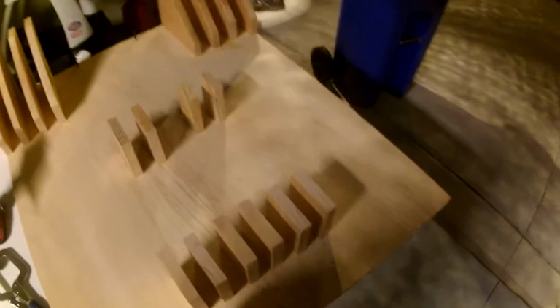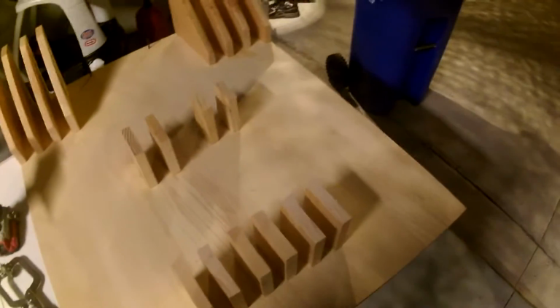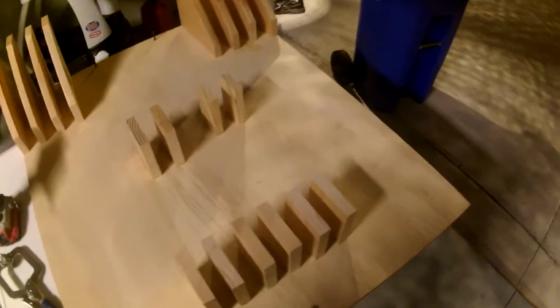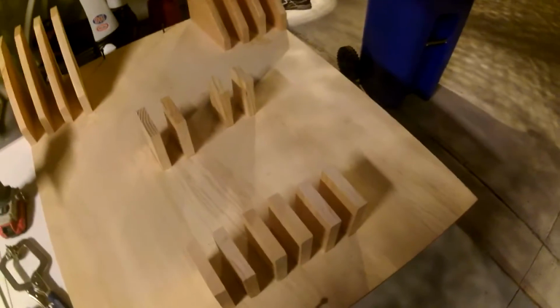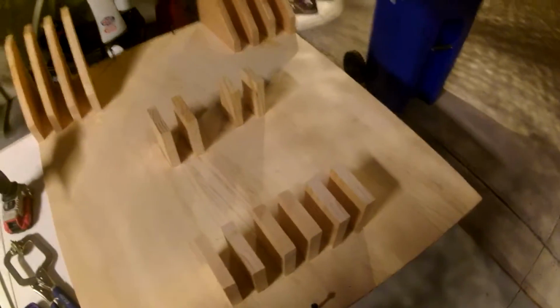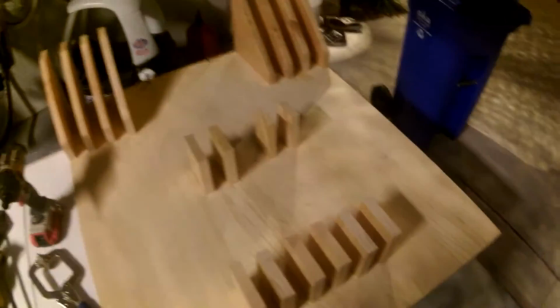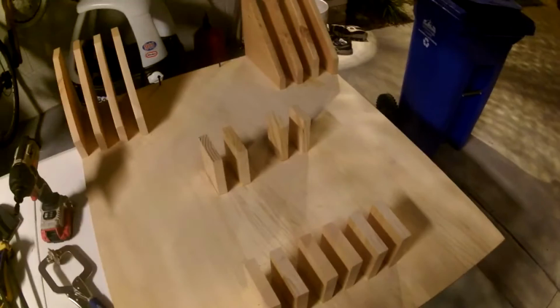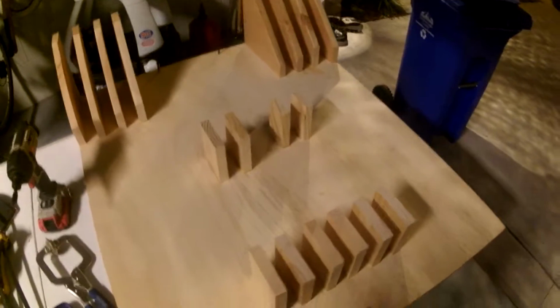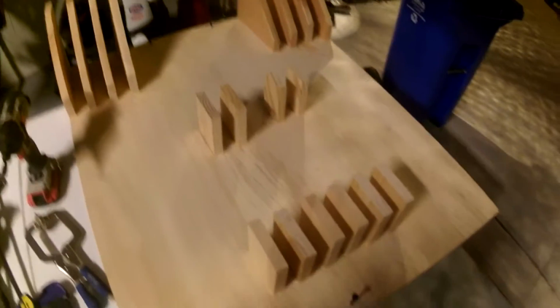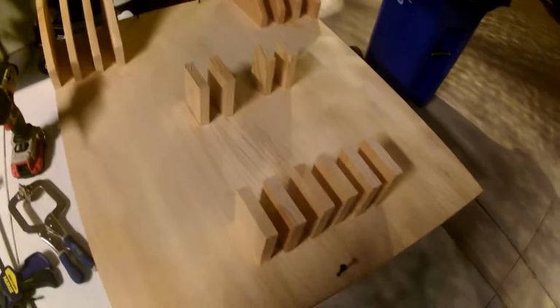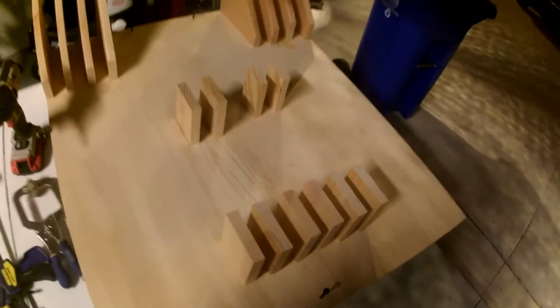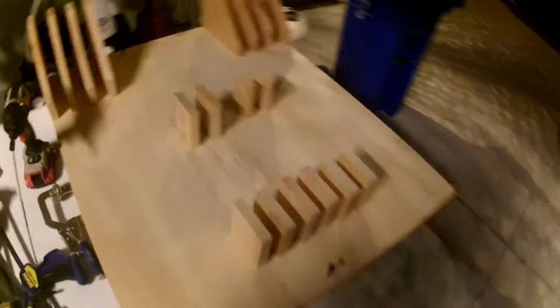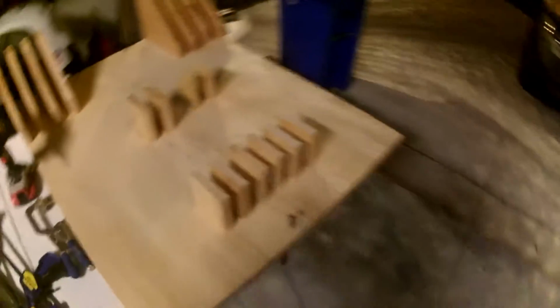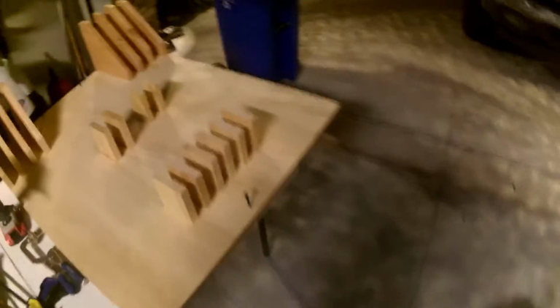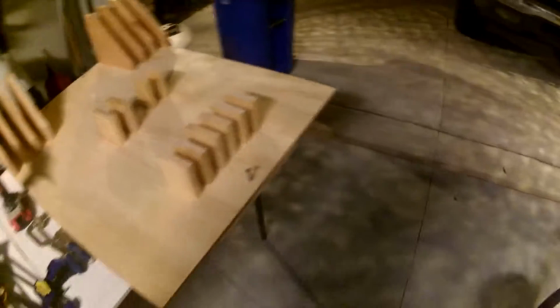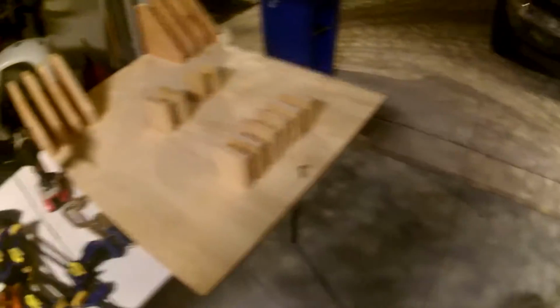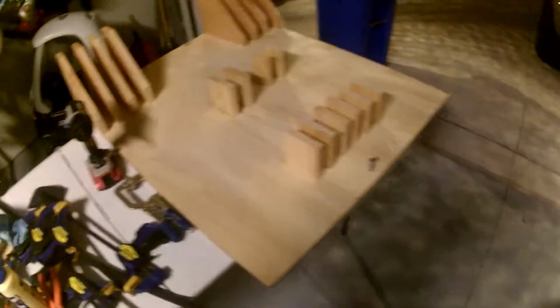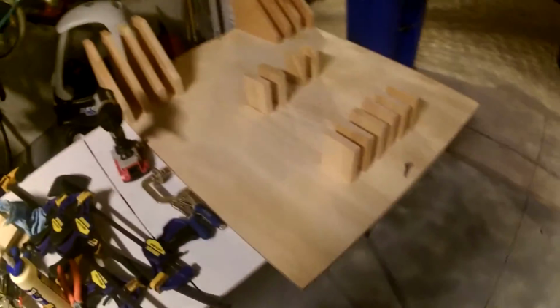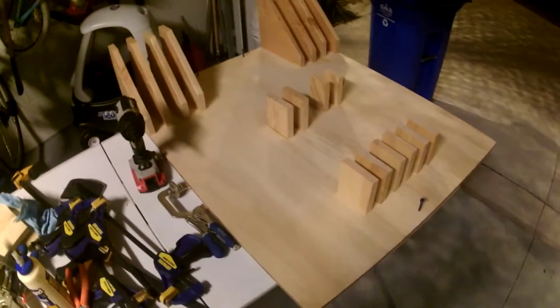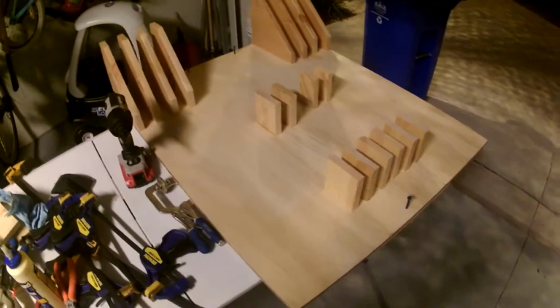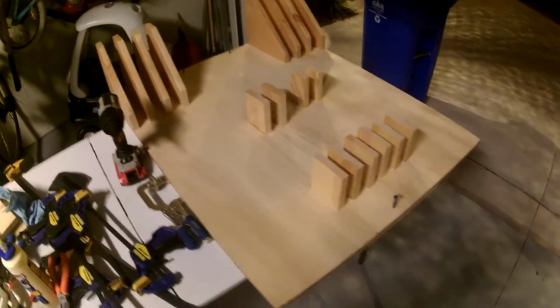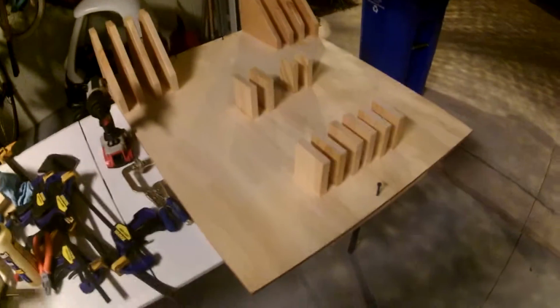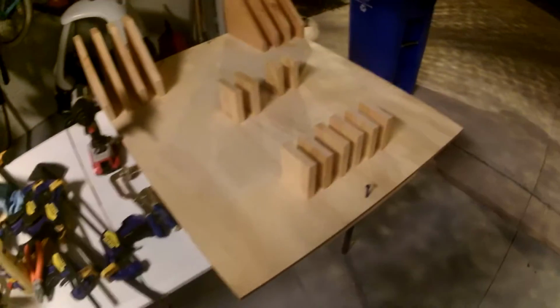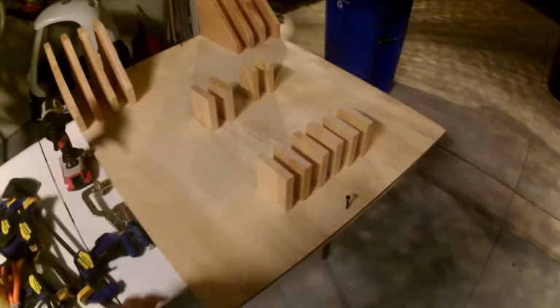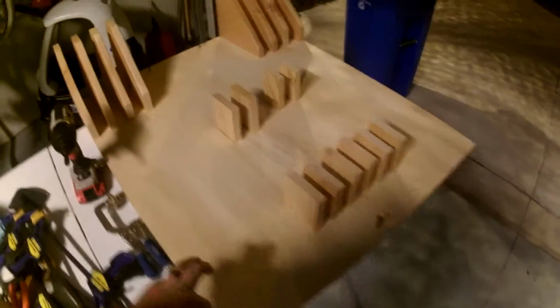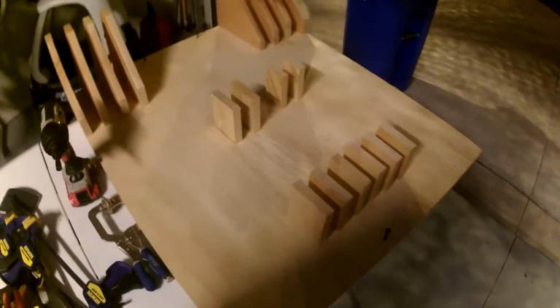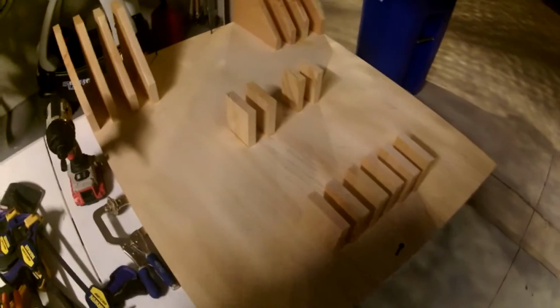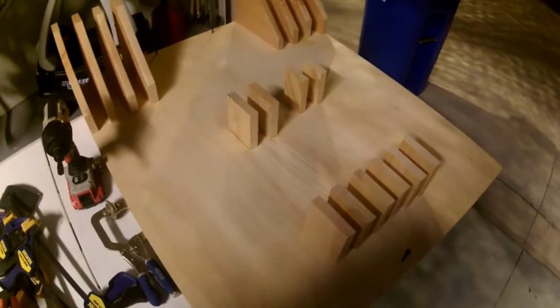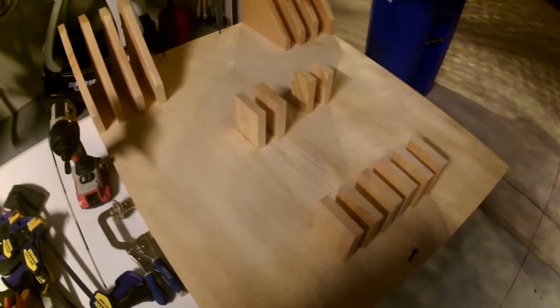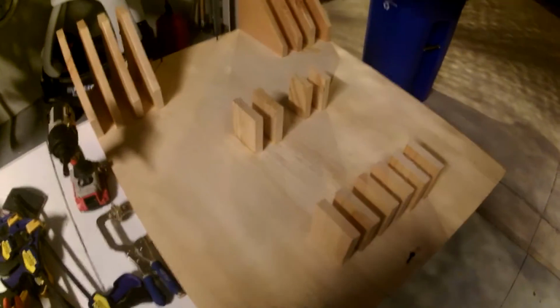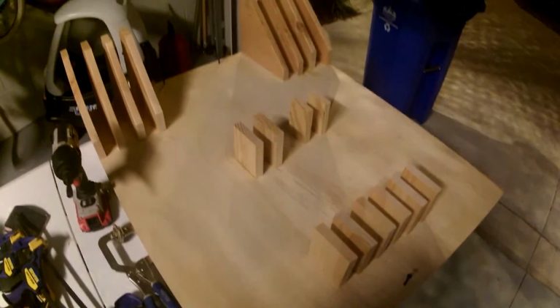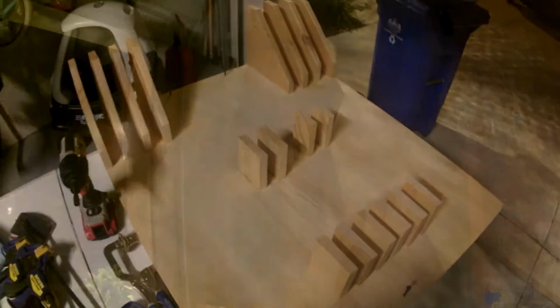So while I don't have a full build video of this going up, I'll go ahead and film me getting this installed into the wall.